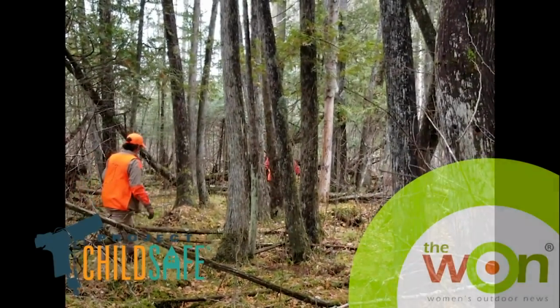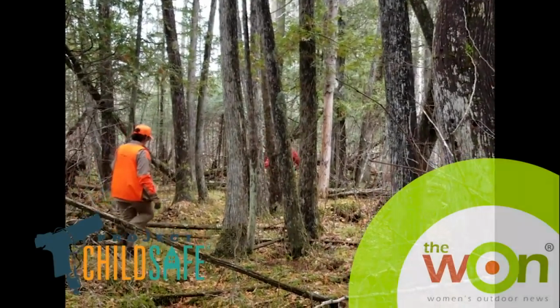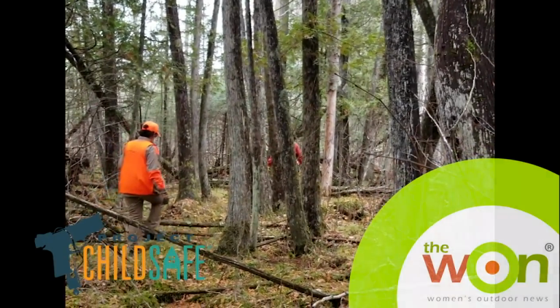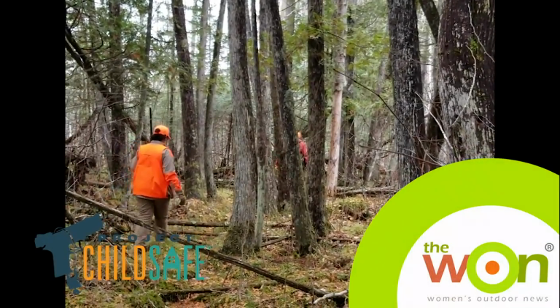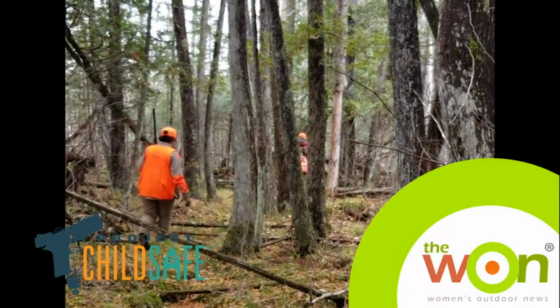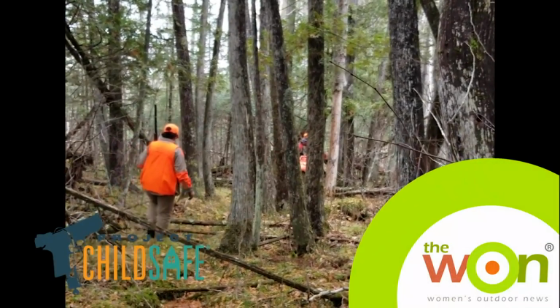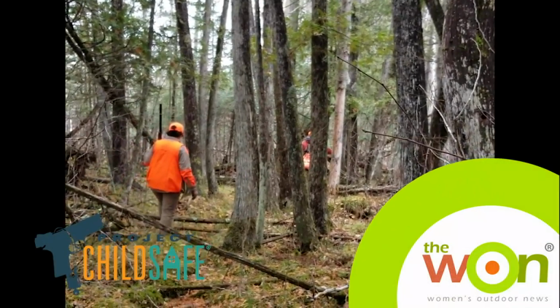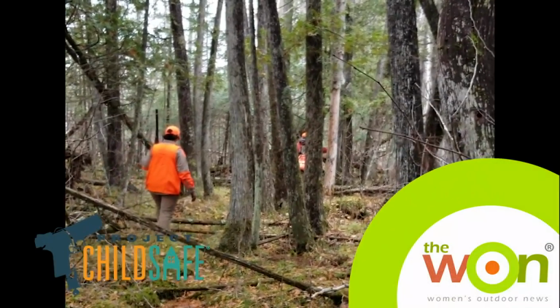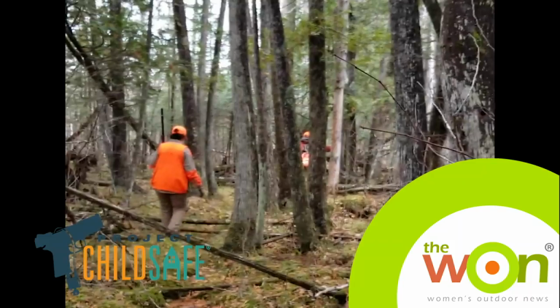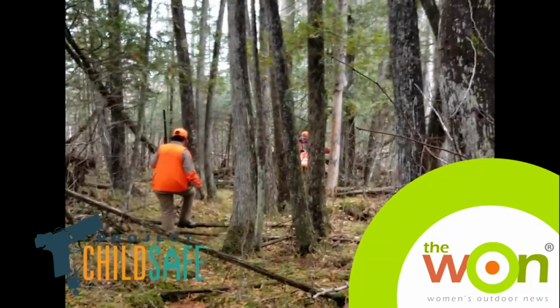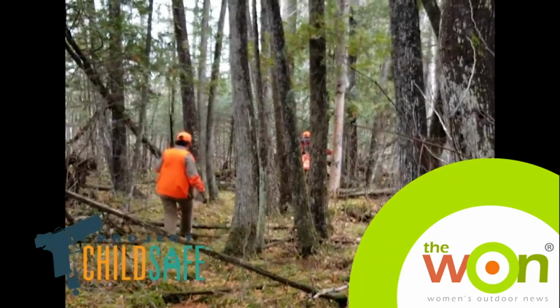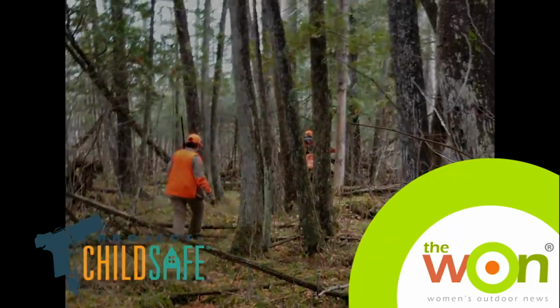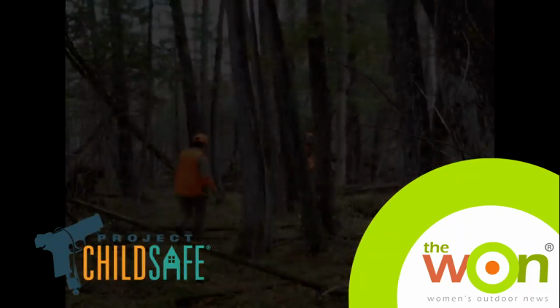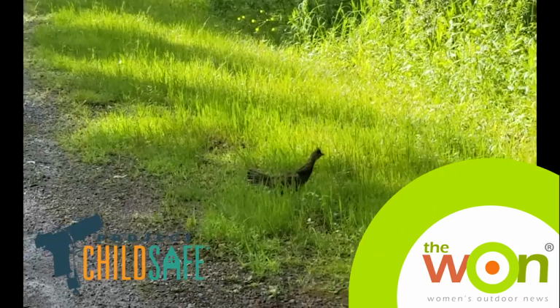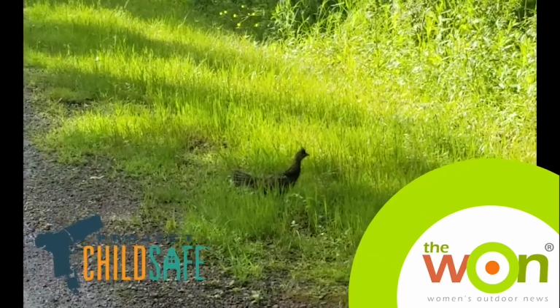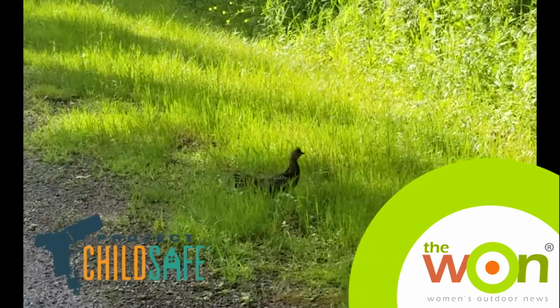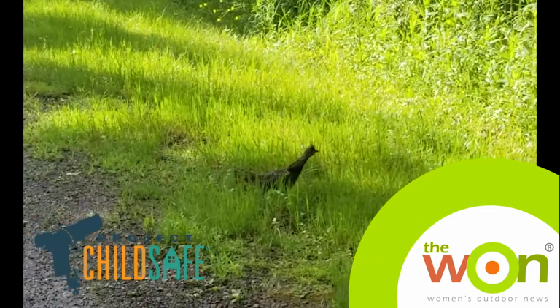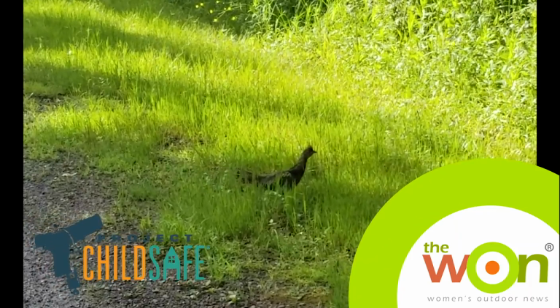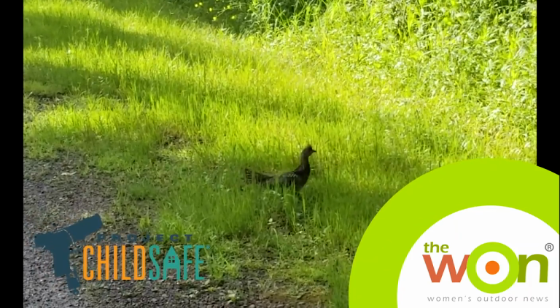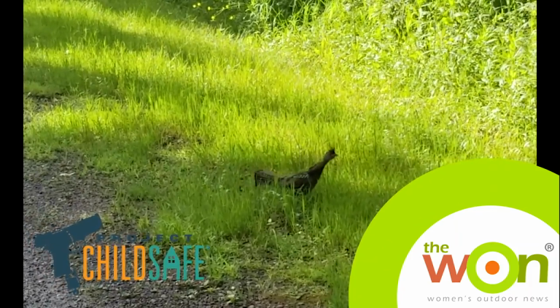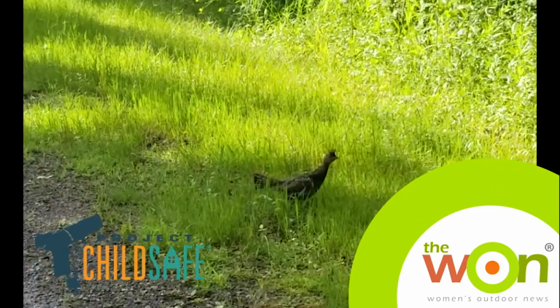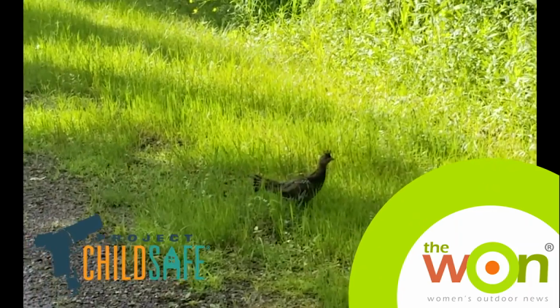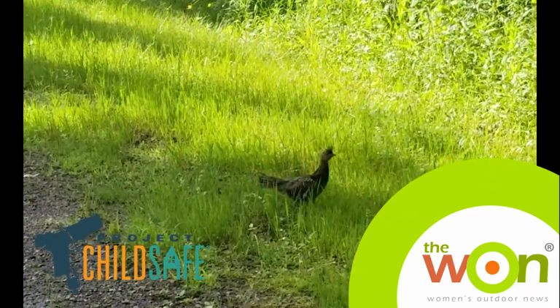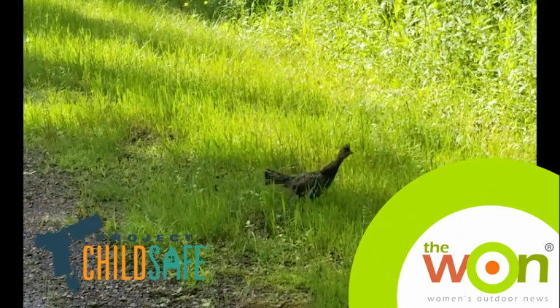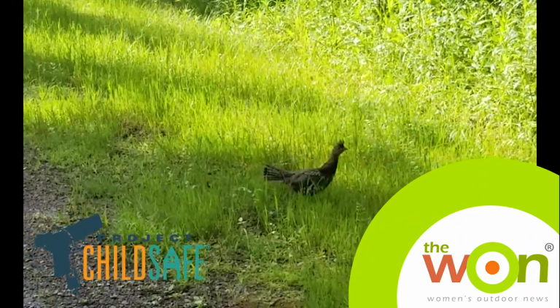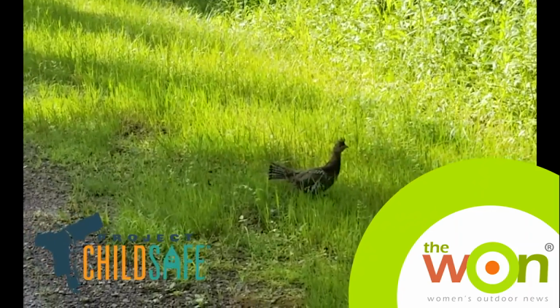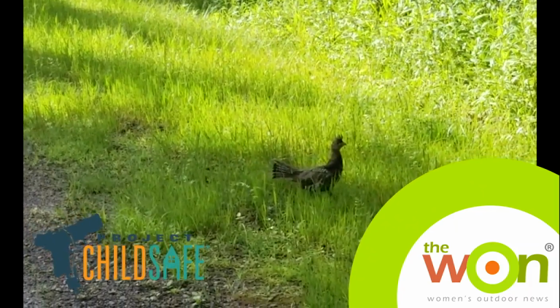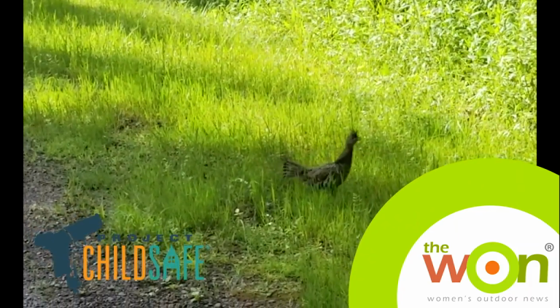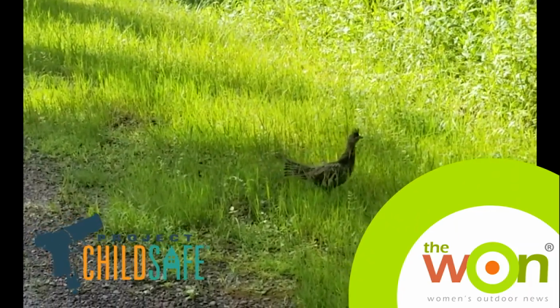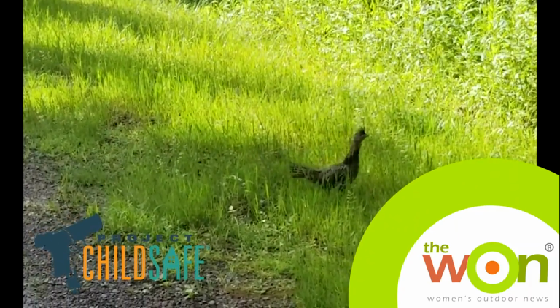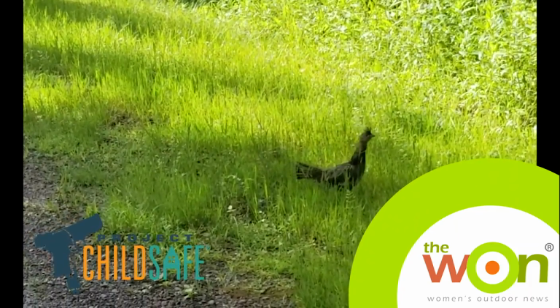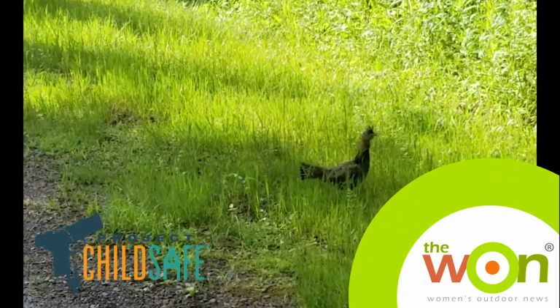For Women's Outdoor News and Project ChildSafe, I'm Allie Joutin. Own it. Respect it. Secure it.